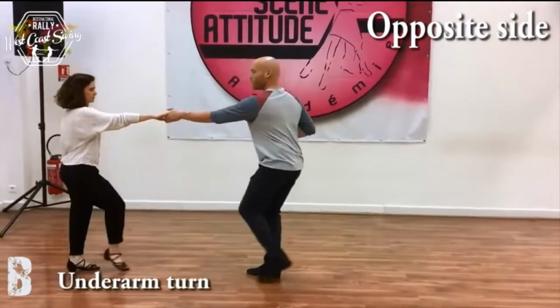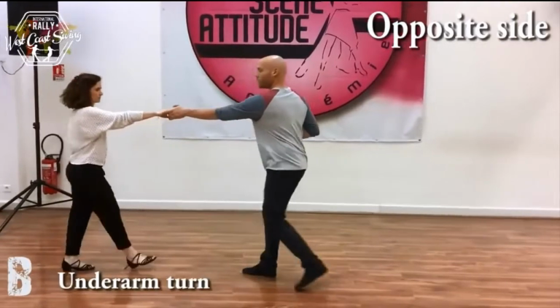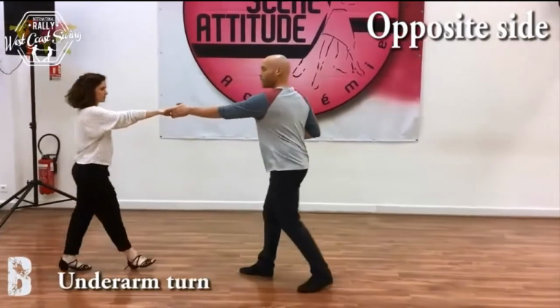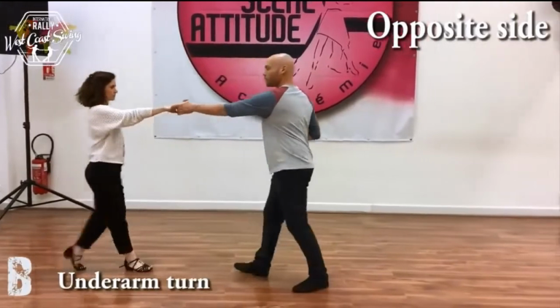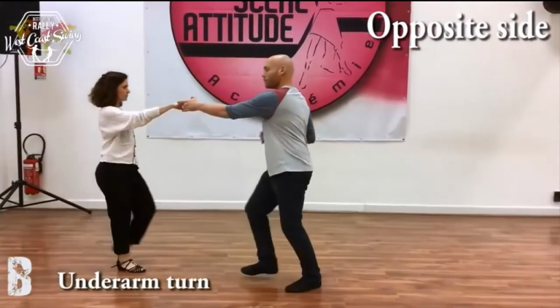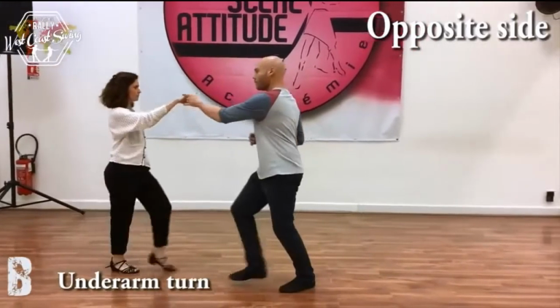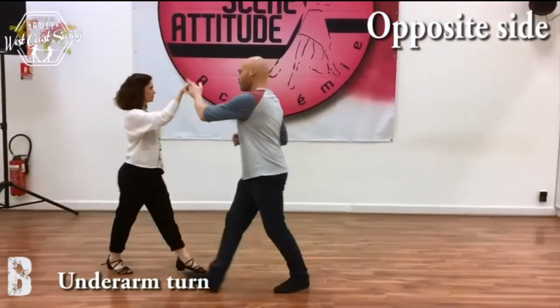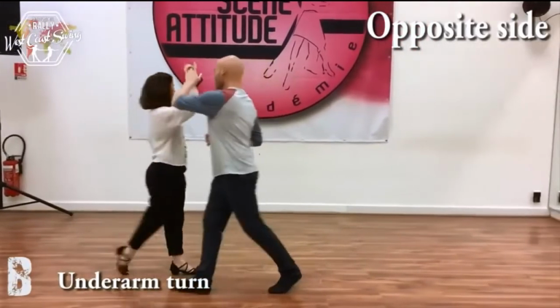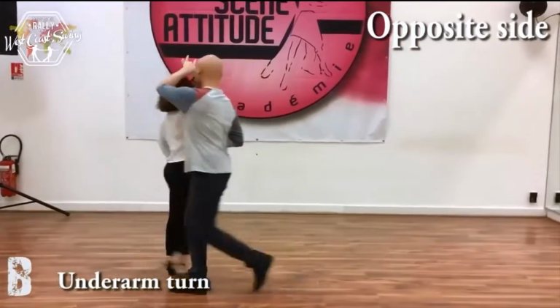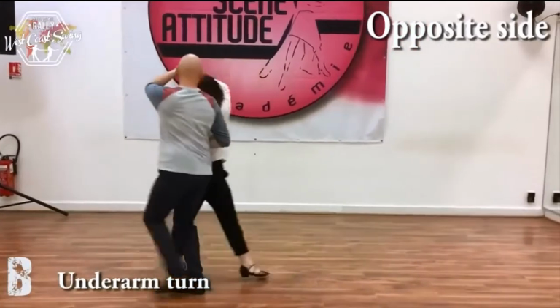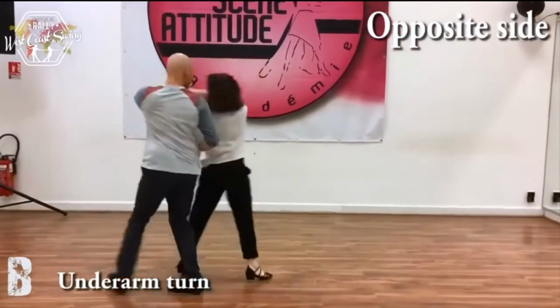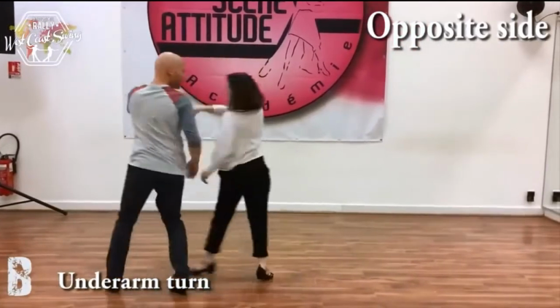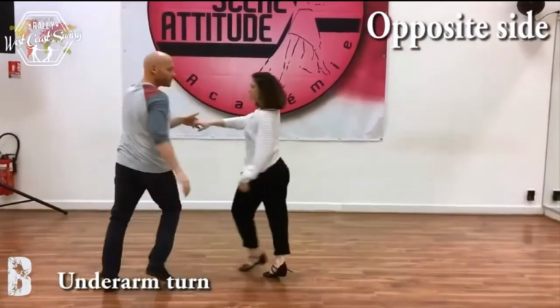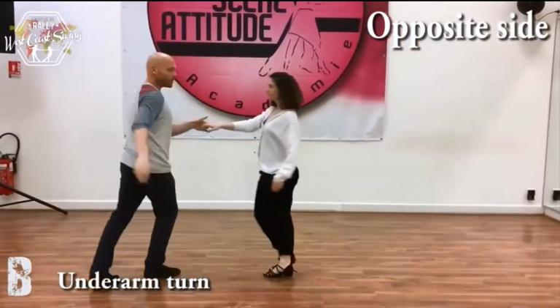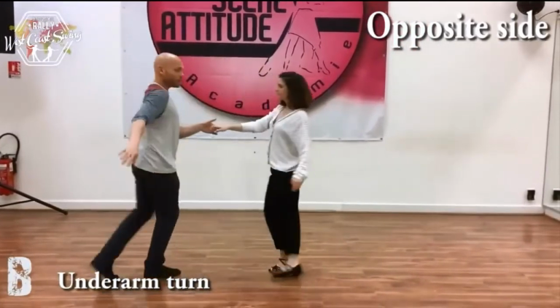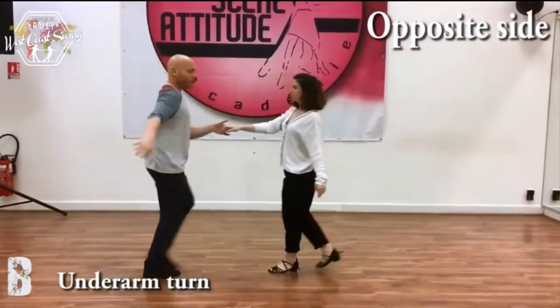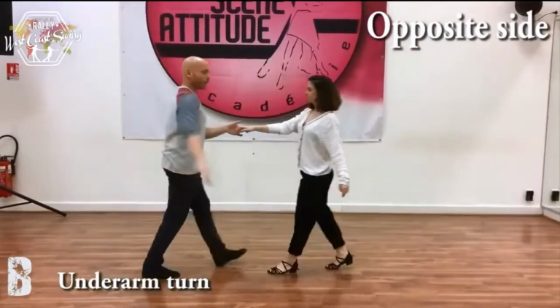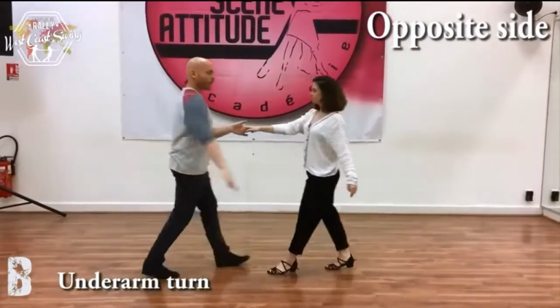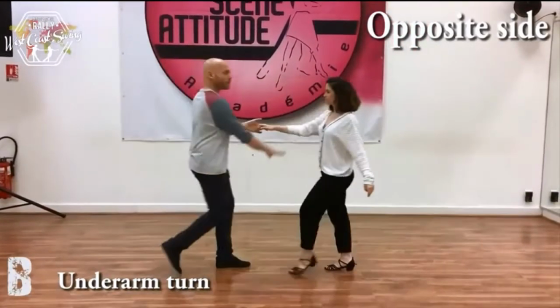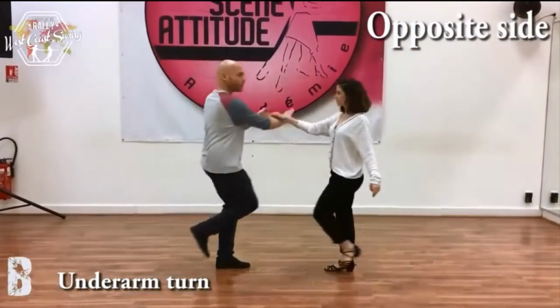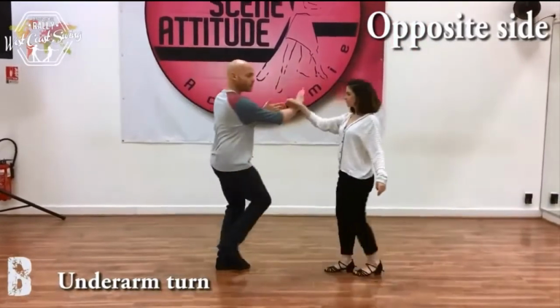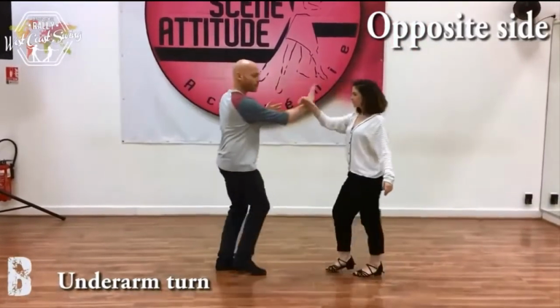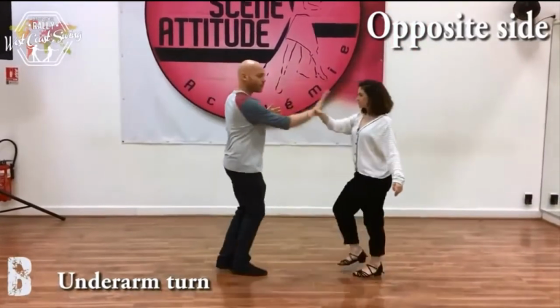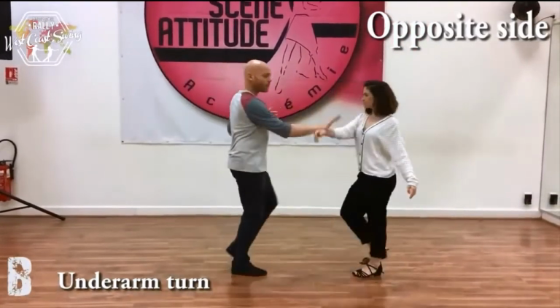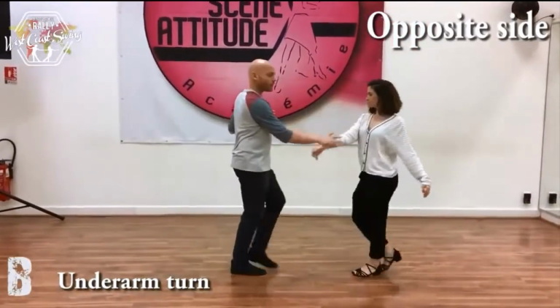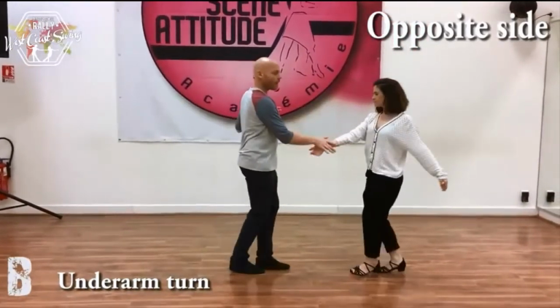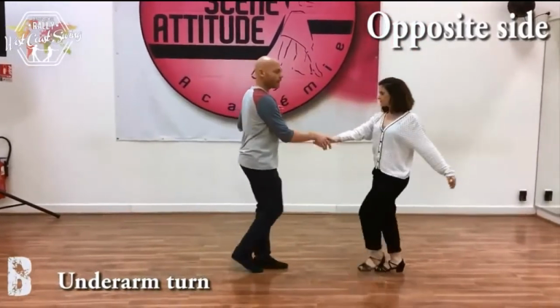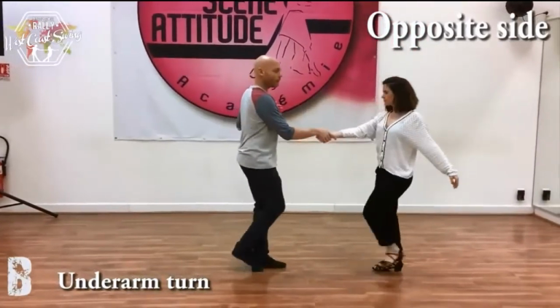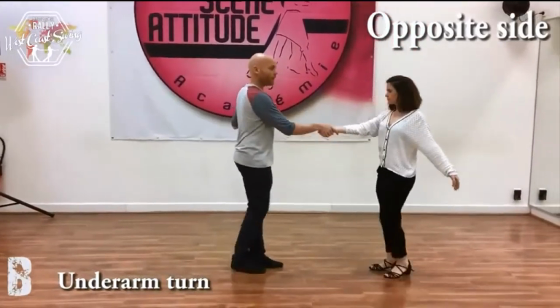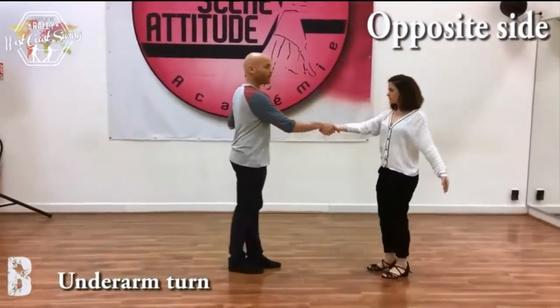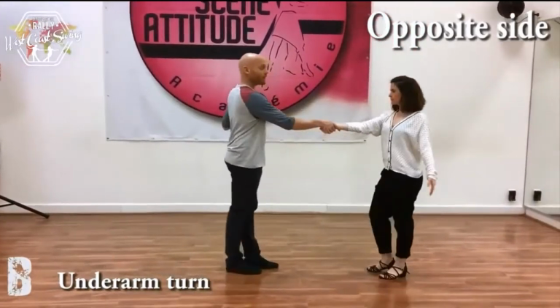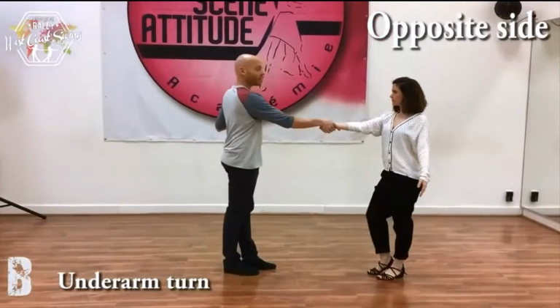Under arm turn. Basic with a hand change. 3, and 5, and 6.